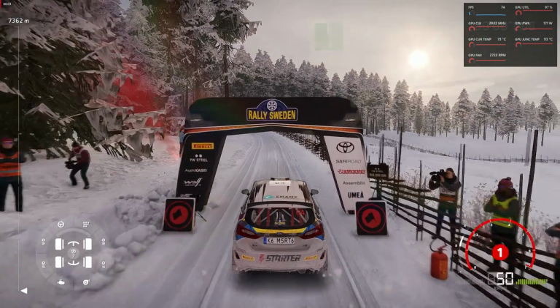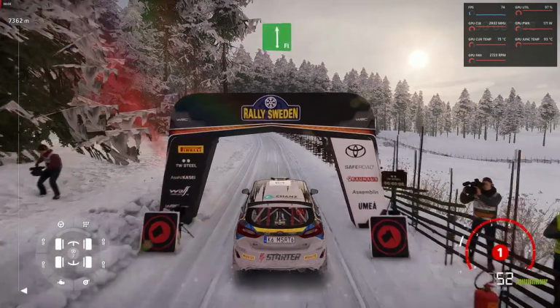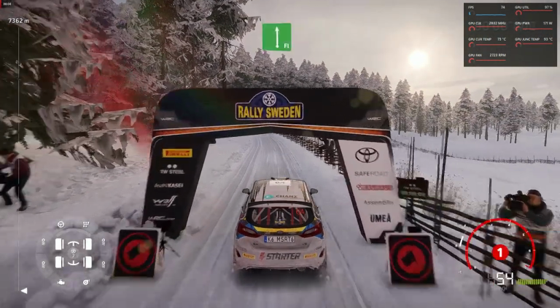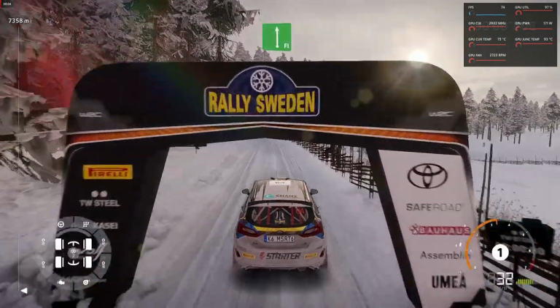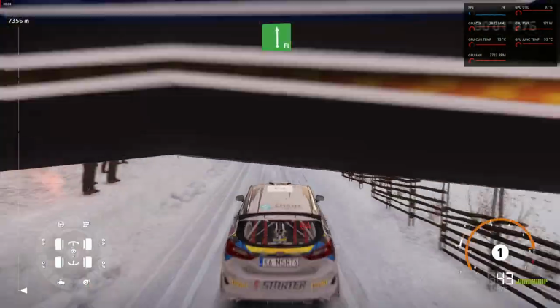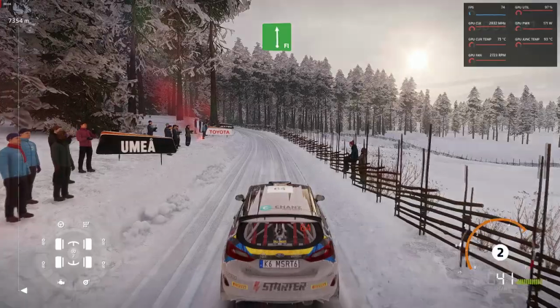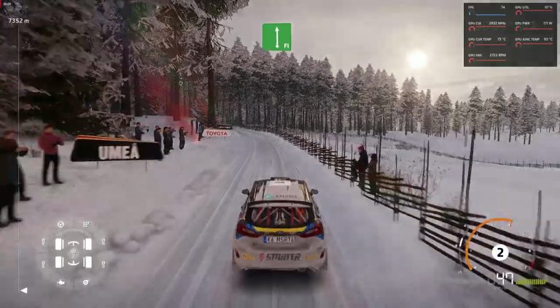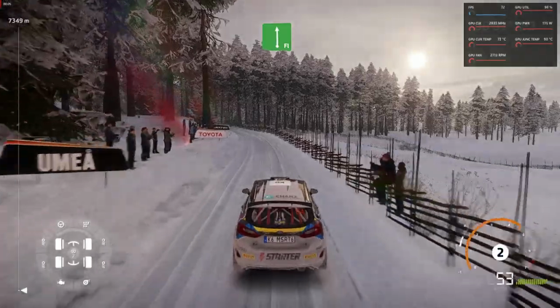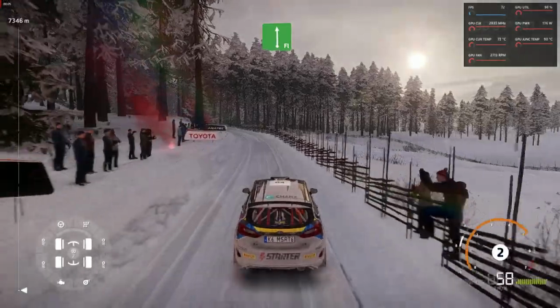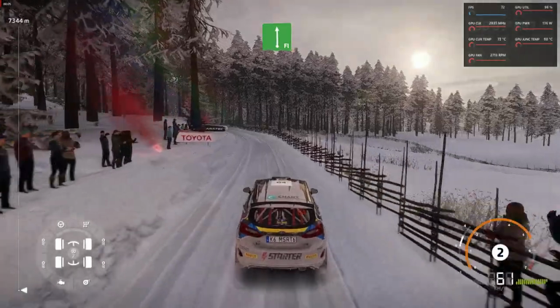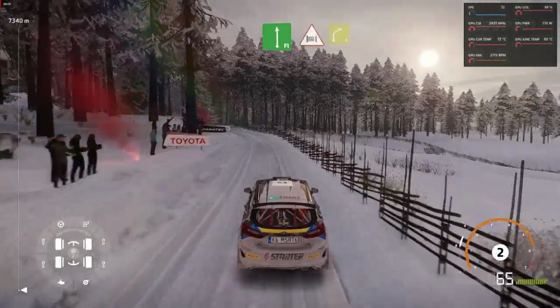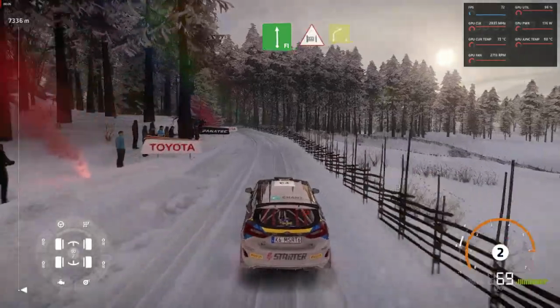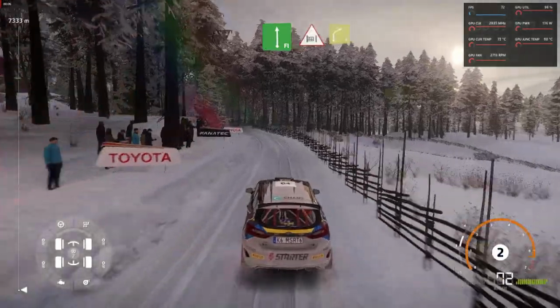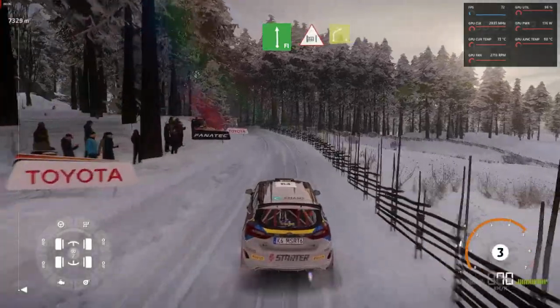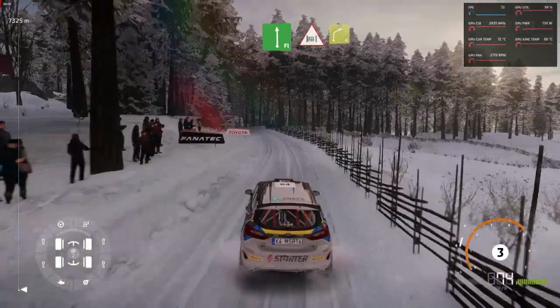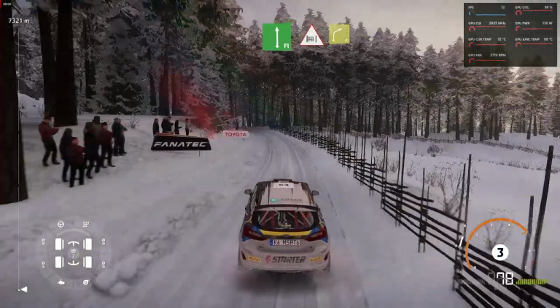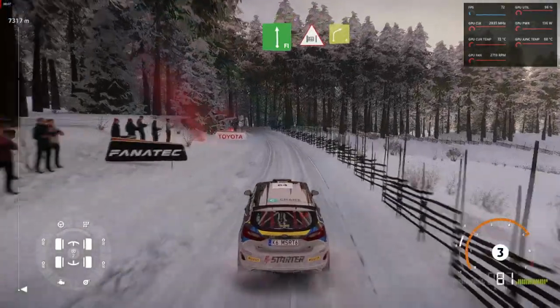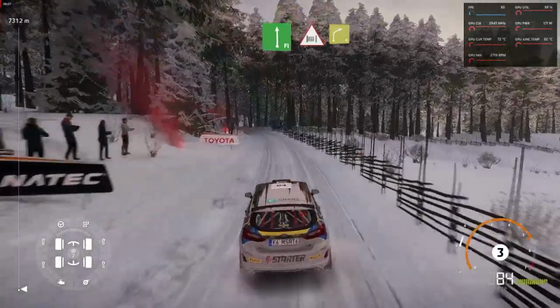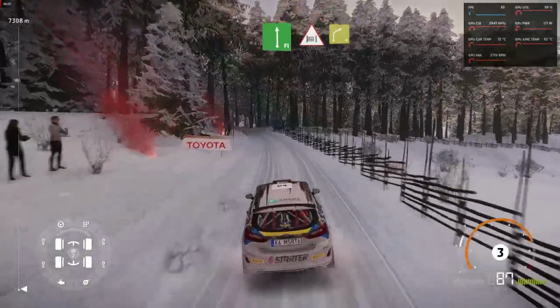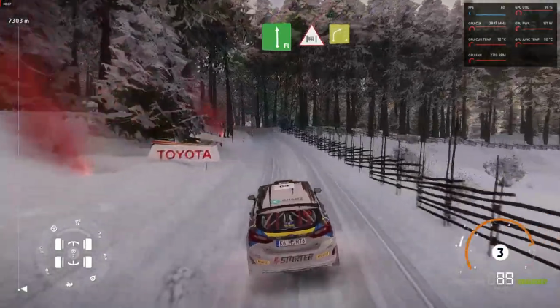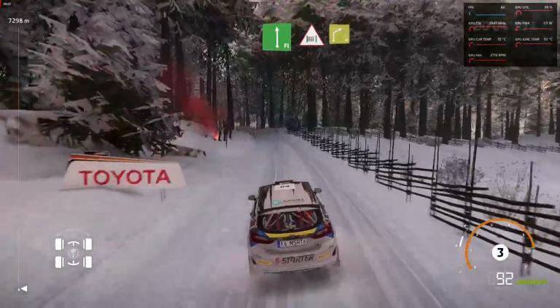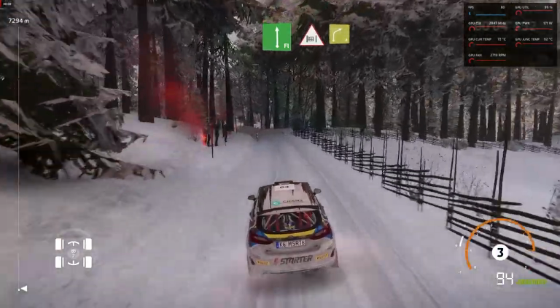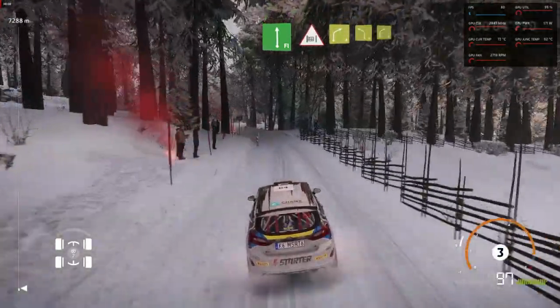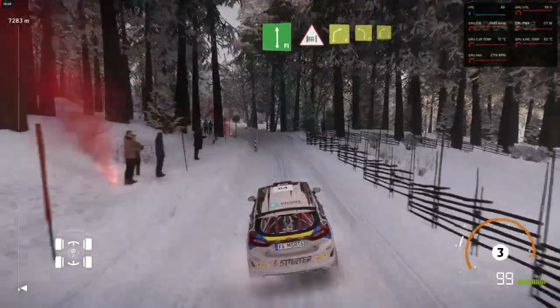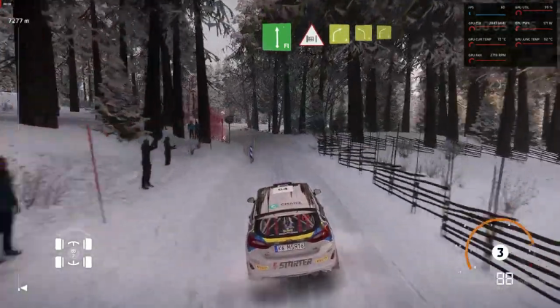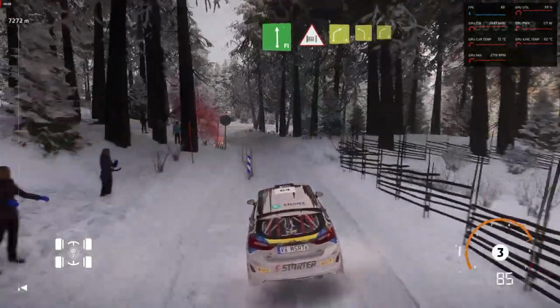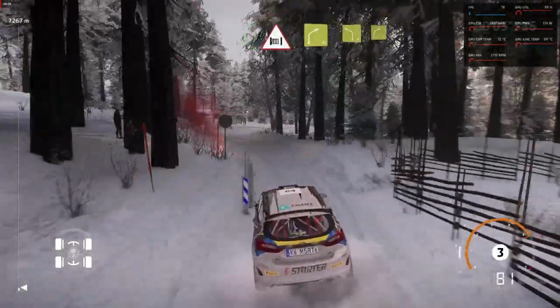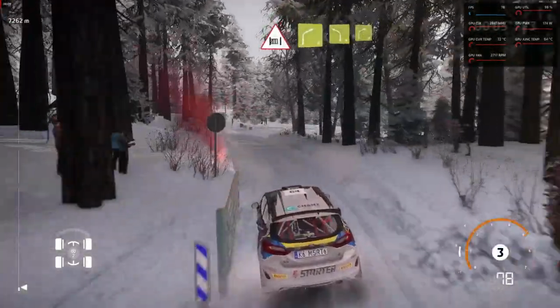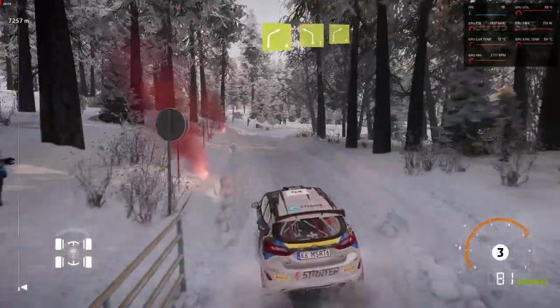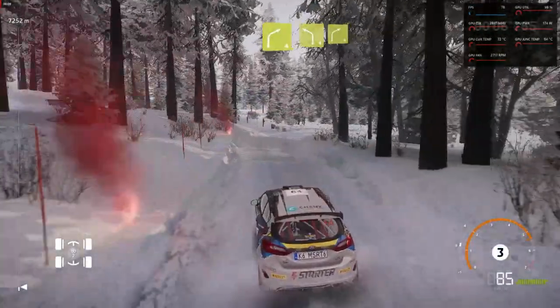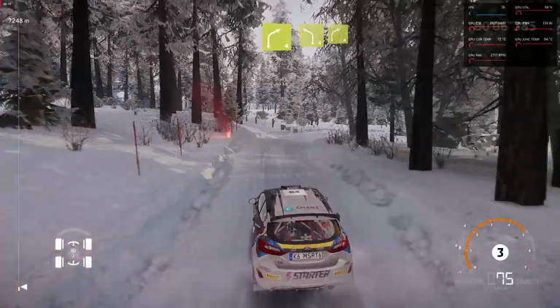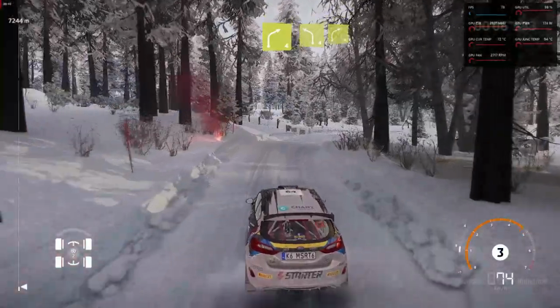Flat left. Caution. Through gate. Into right four. Keep in two. Left four. Keep in to right four.